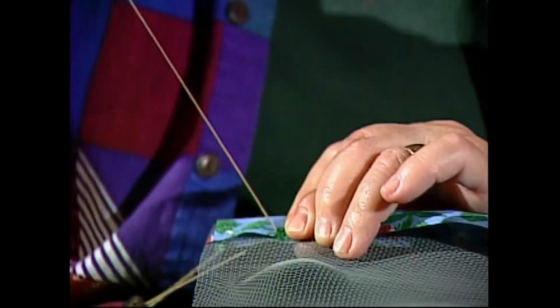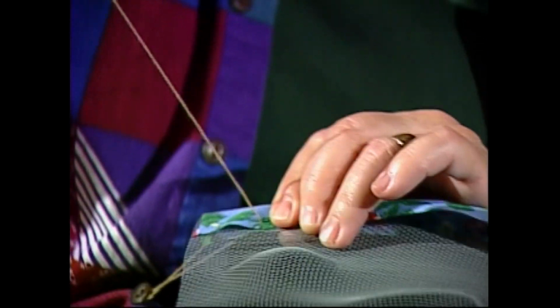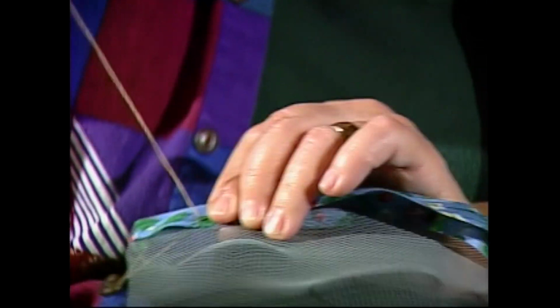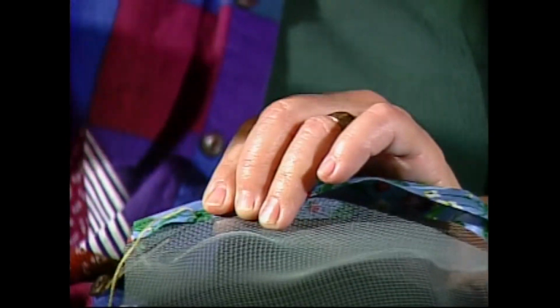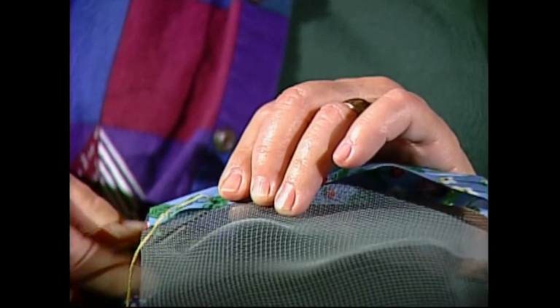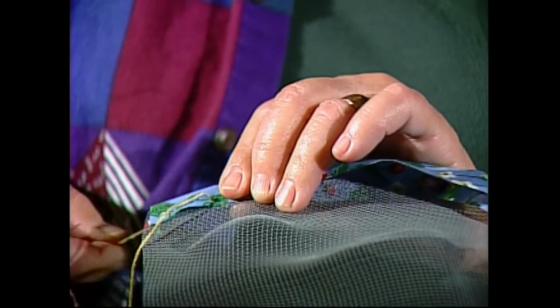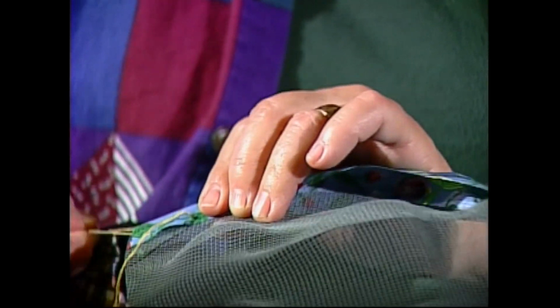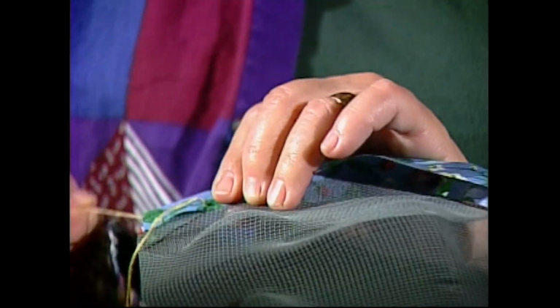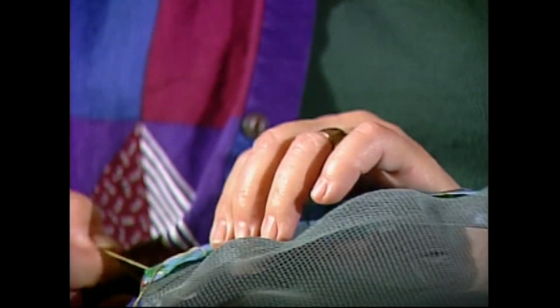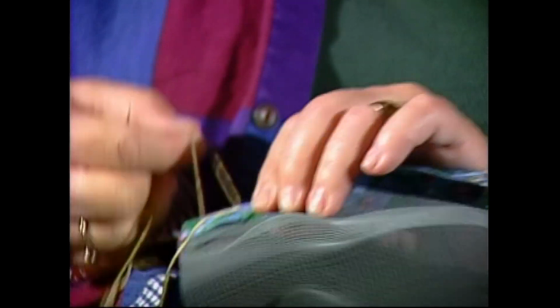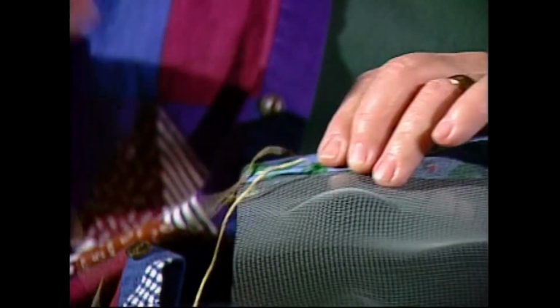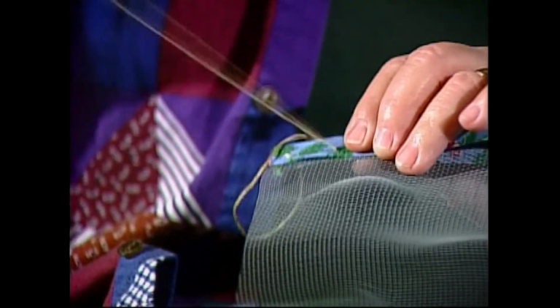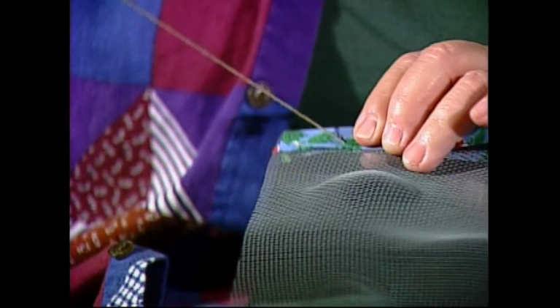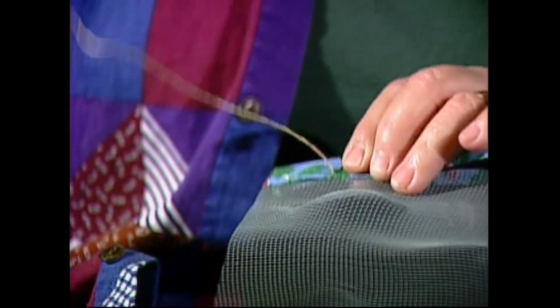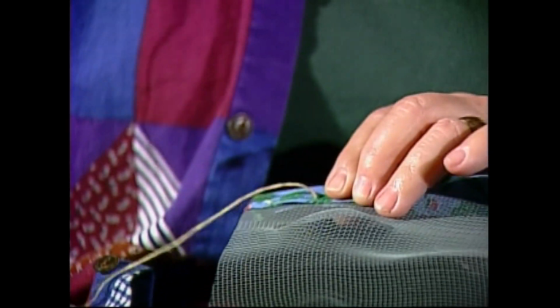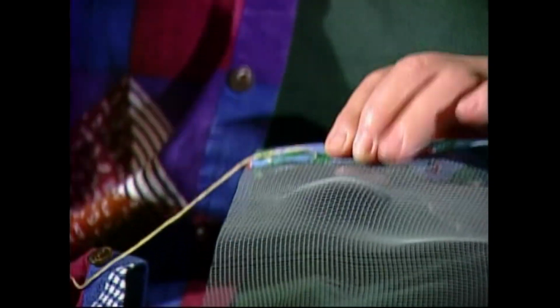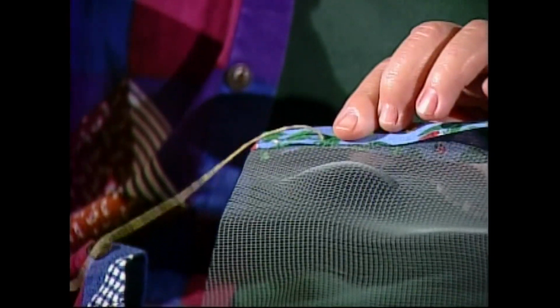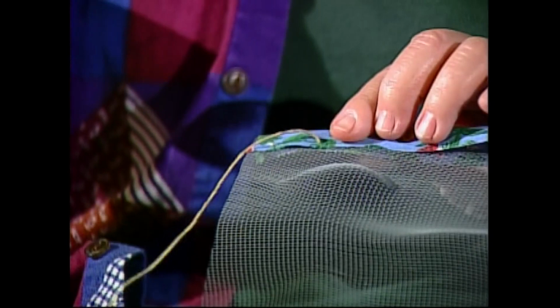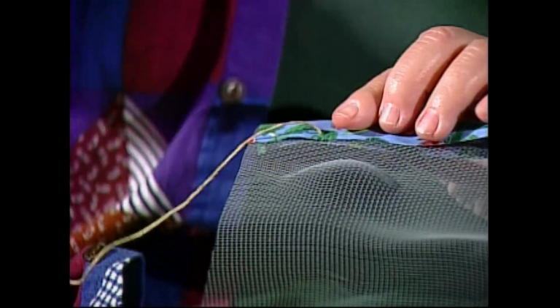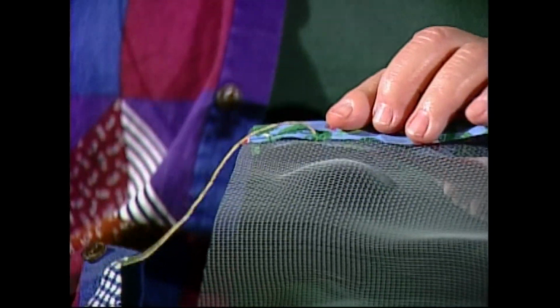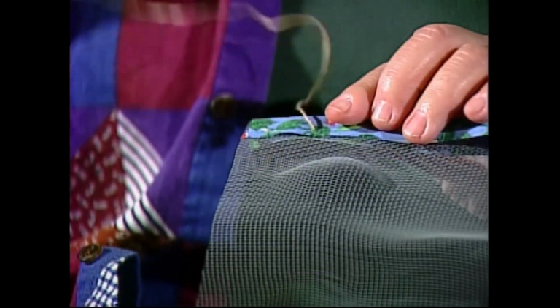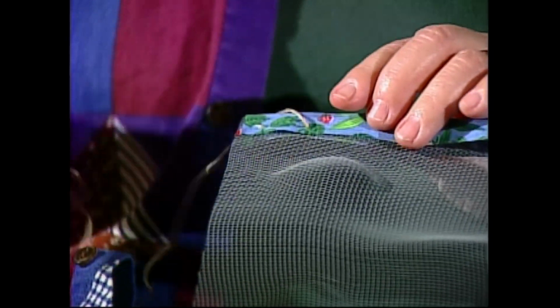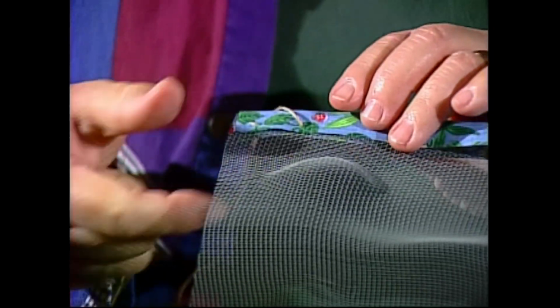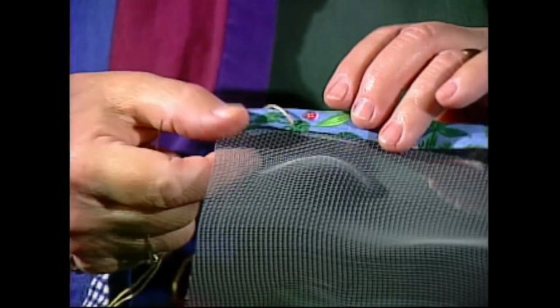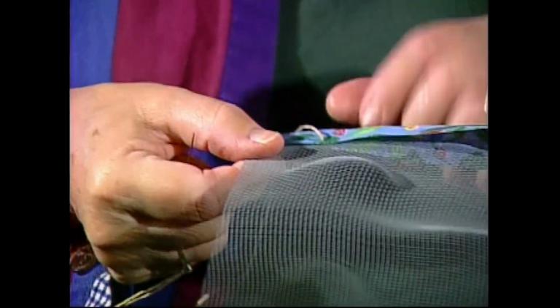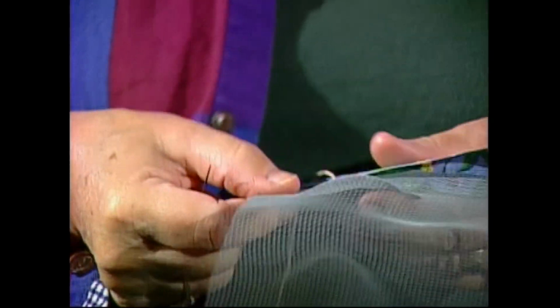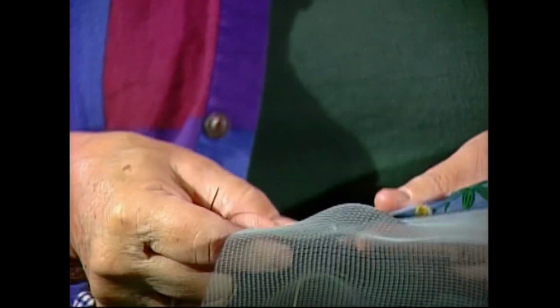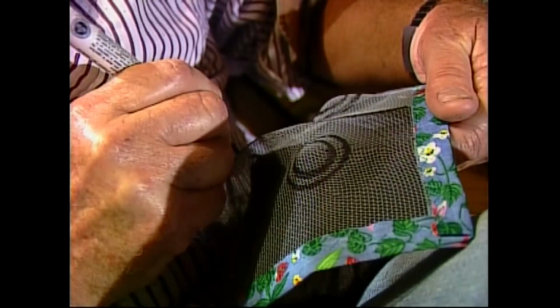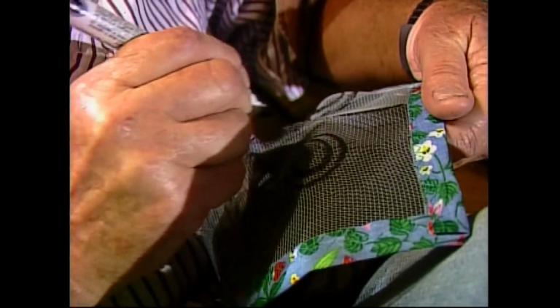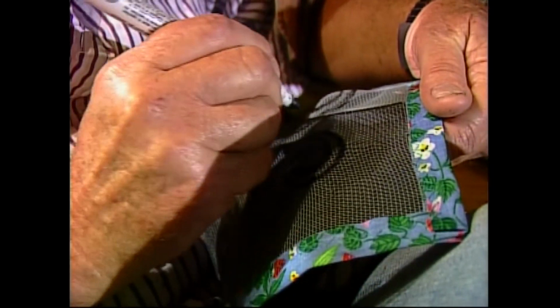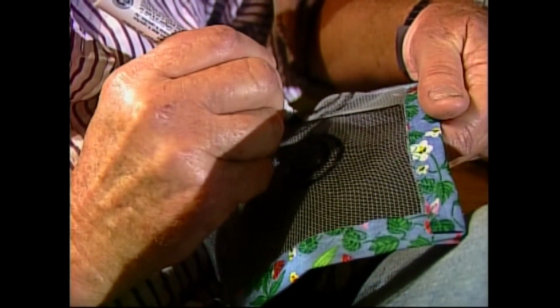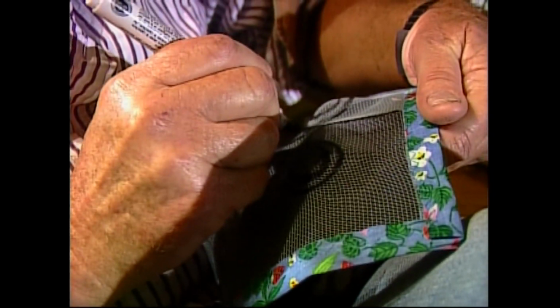My grandmother sewed costumes. In the old days they were cut out of screen, heavy duty, and hand-sewn and hand-painted.